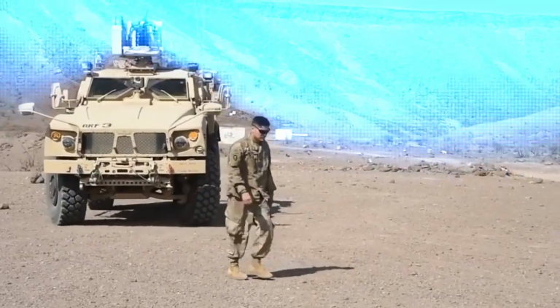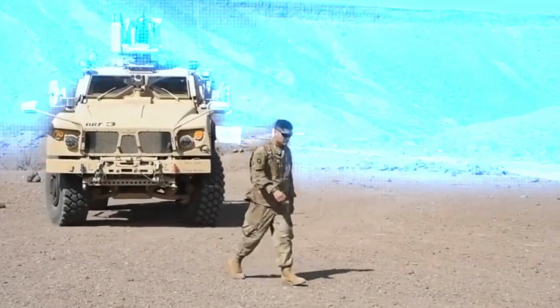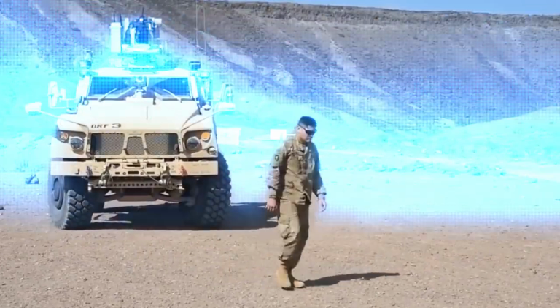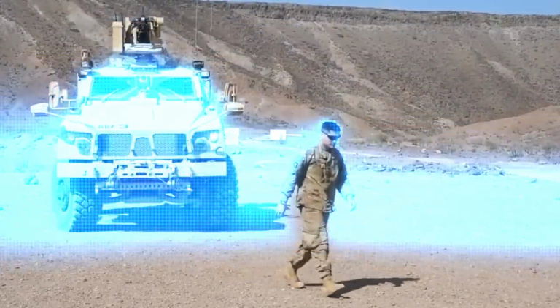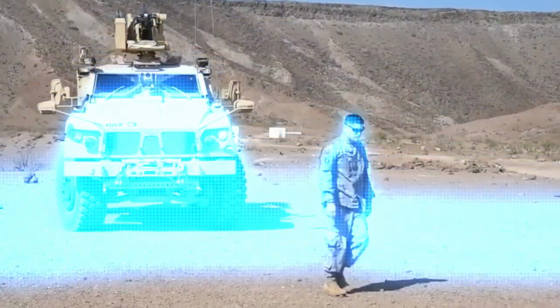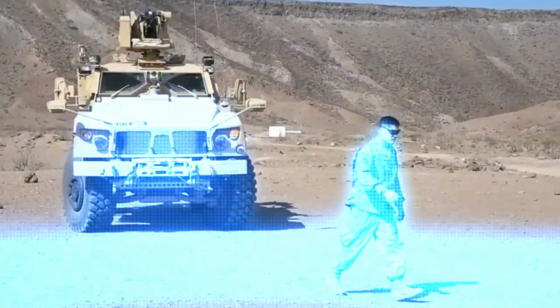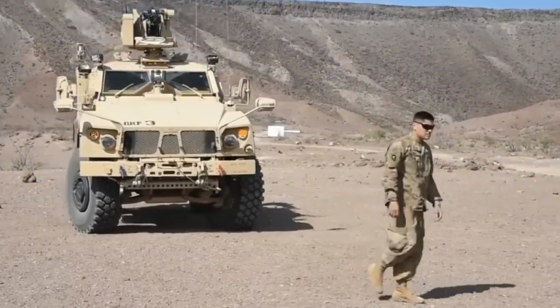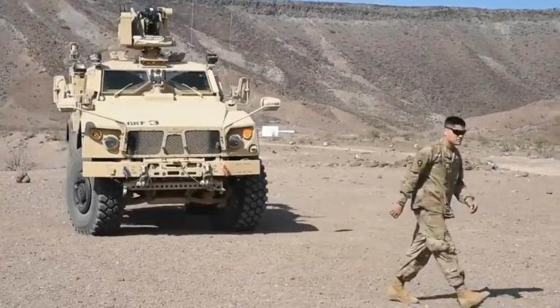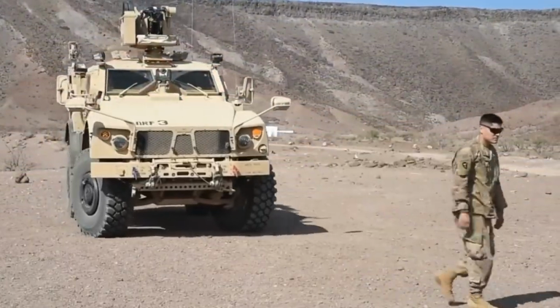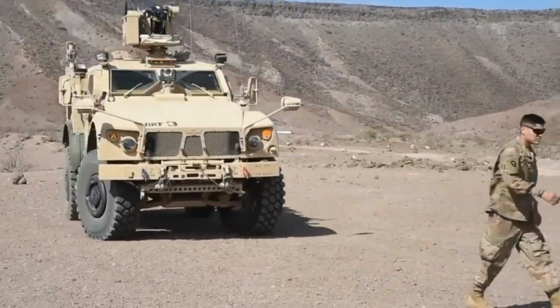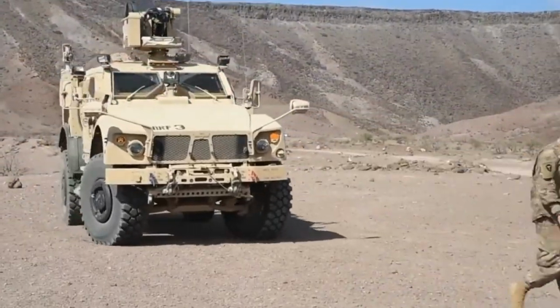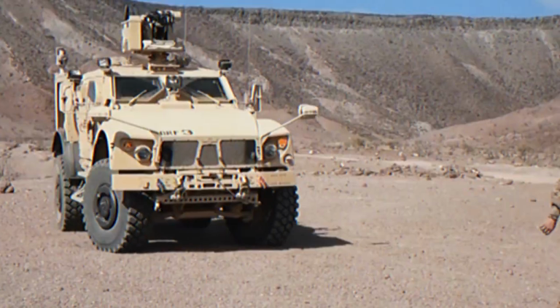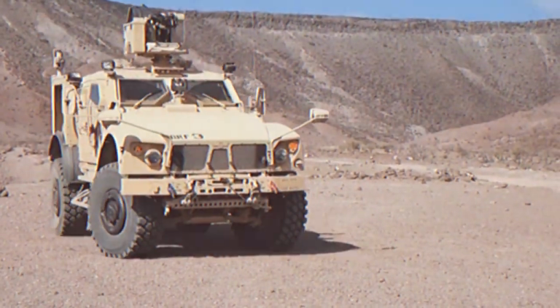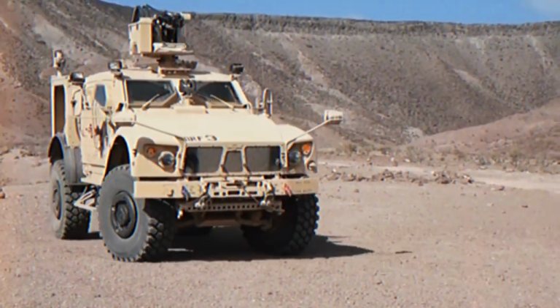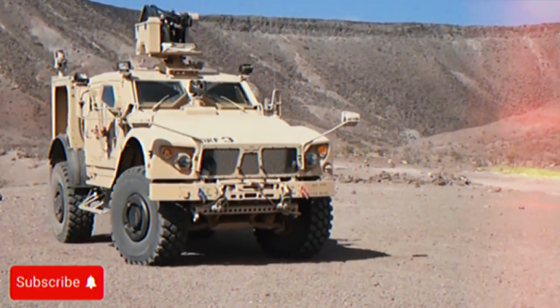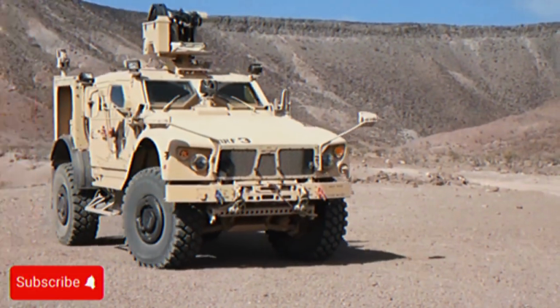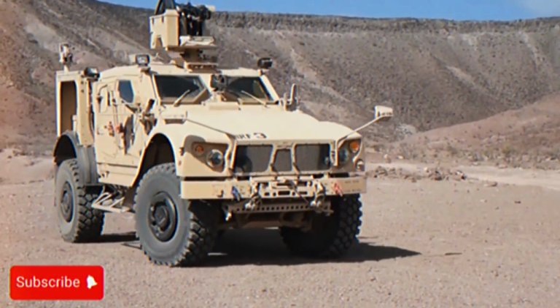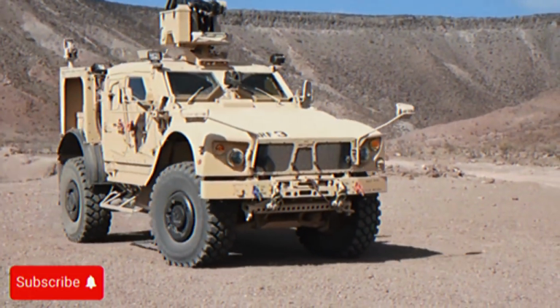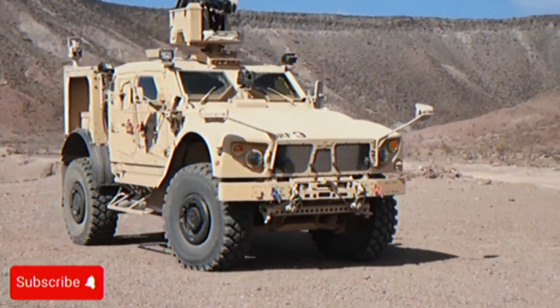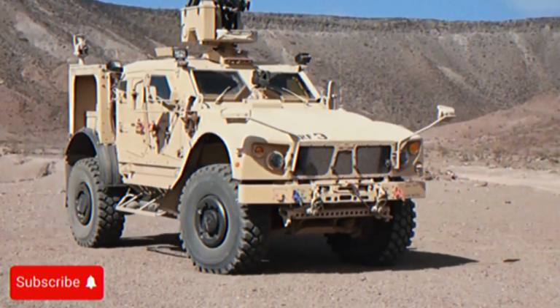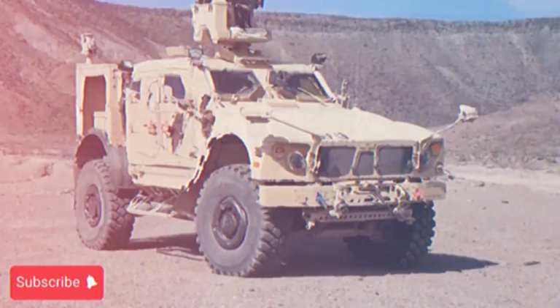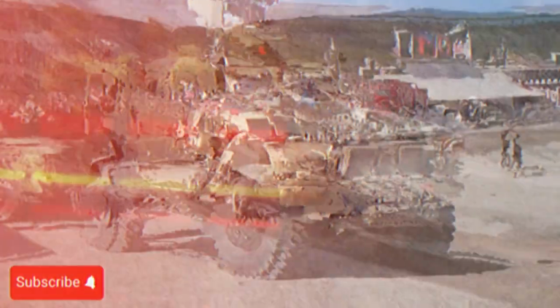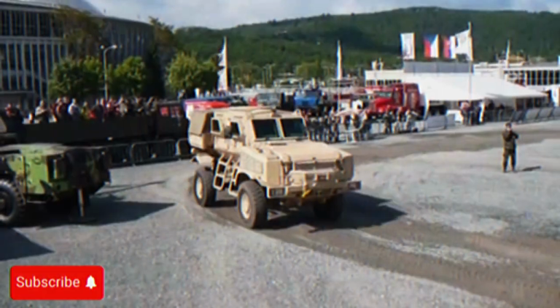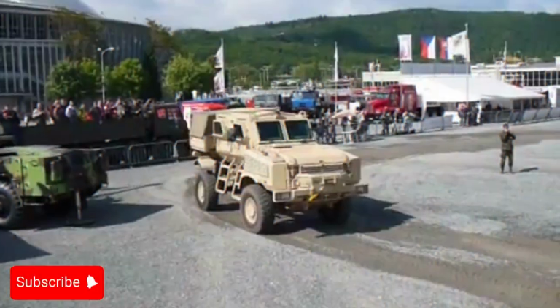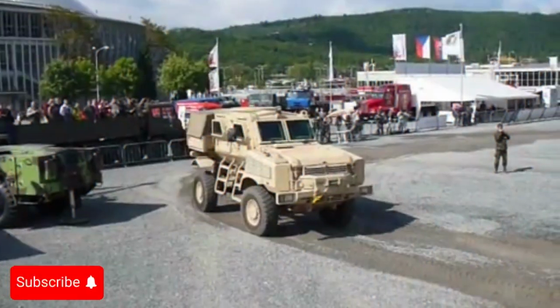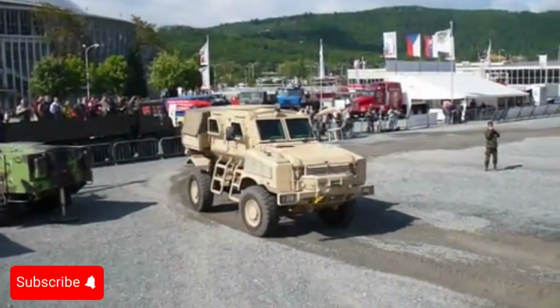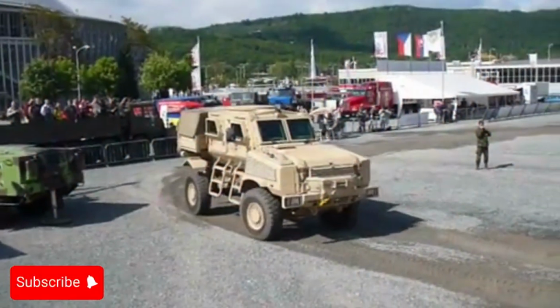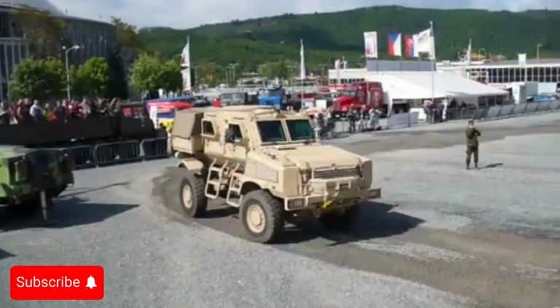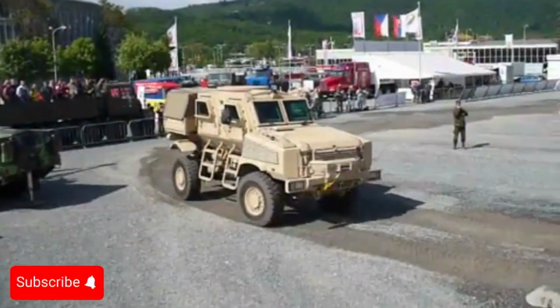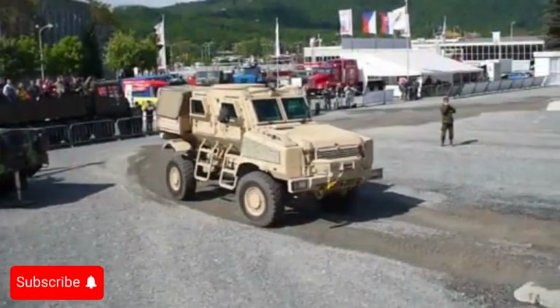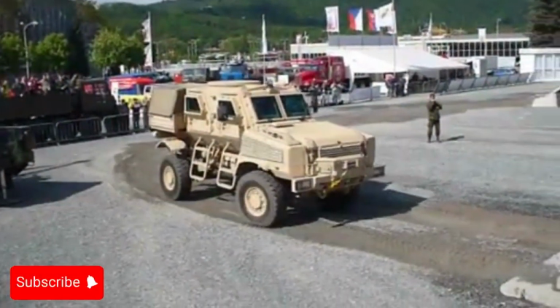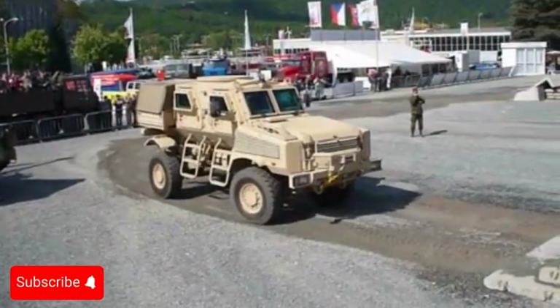The RG-31 Nyala is a mine and ambush resistant vehicle designed to transport troops and protect them from landmines and ambushes.